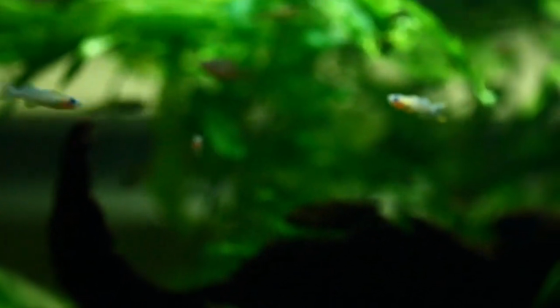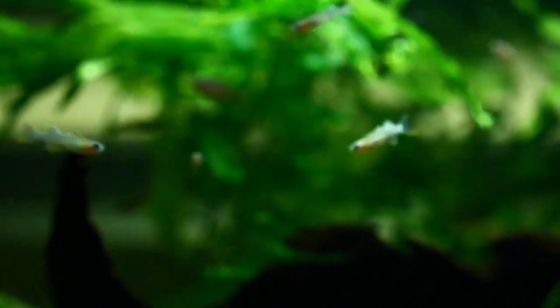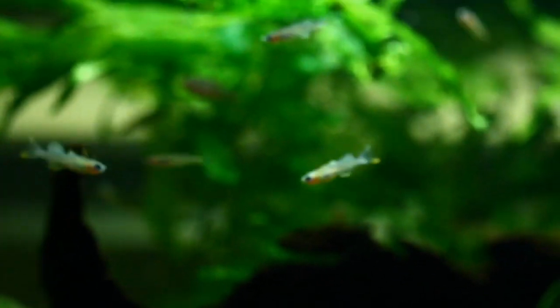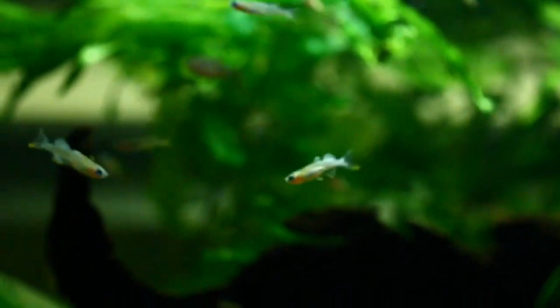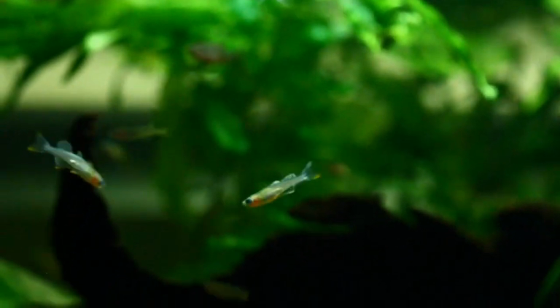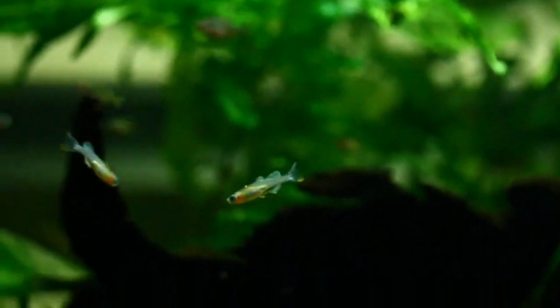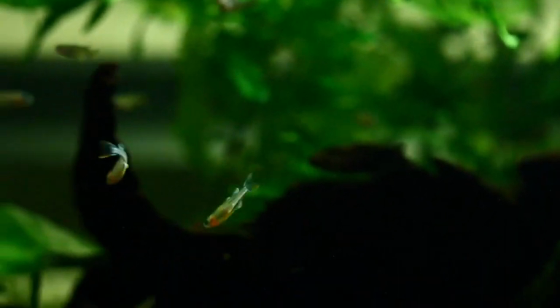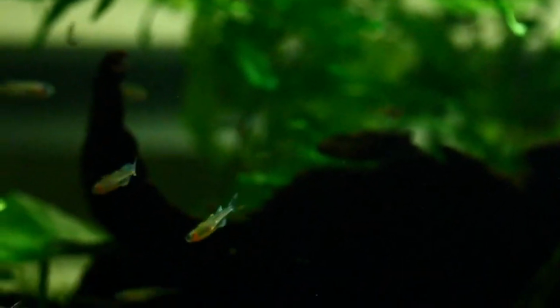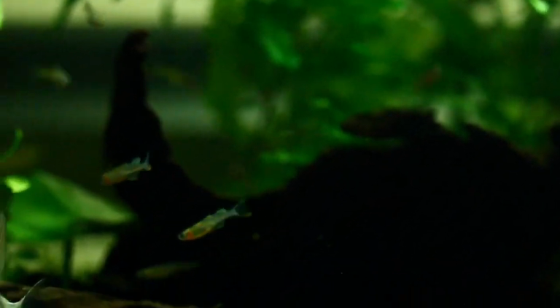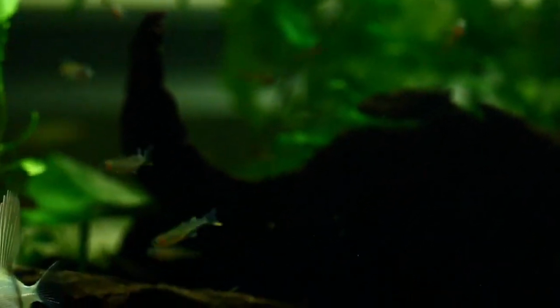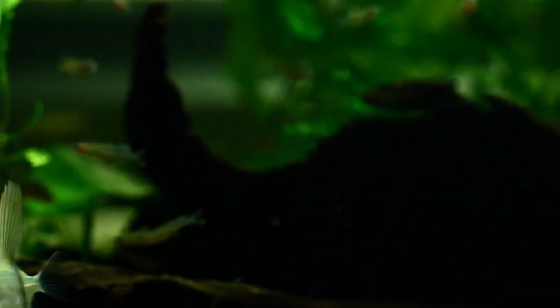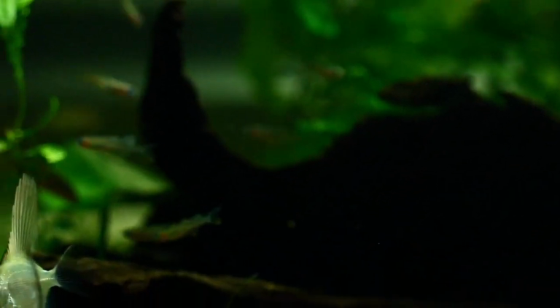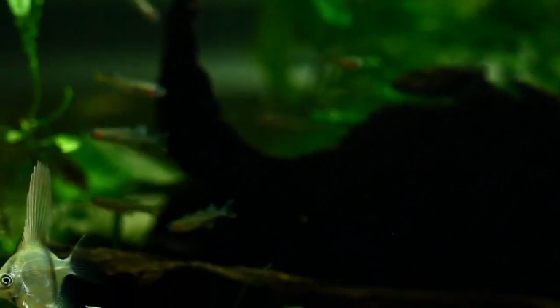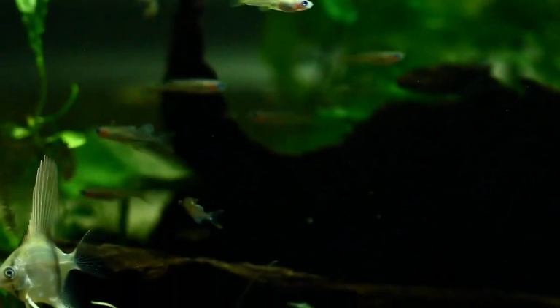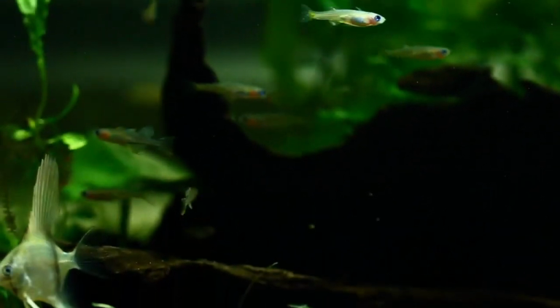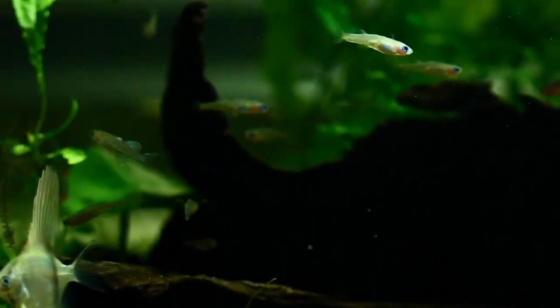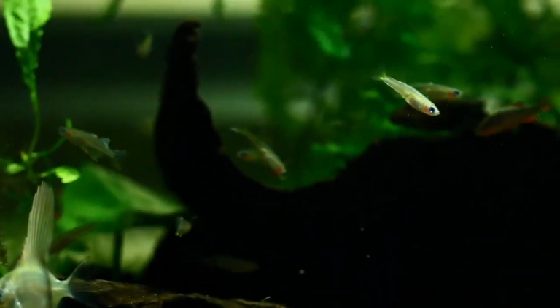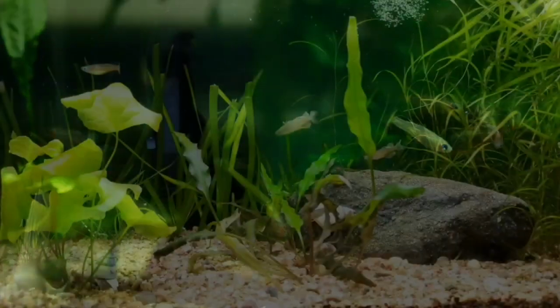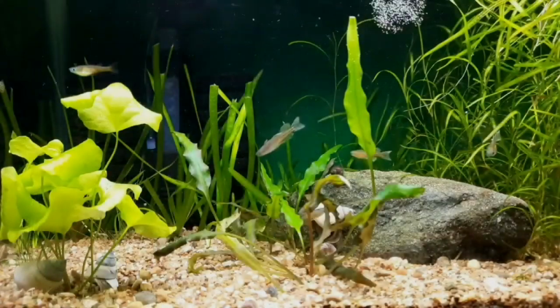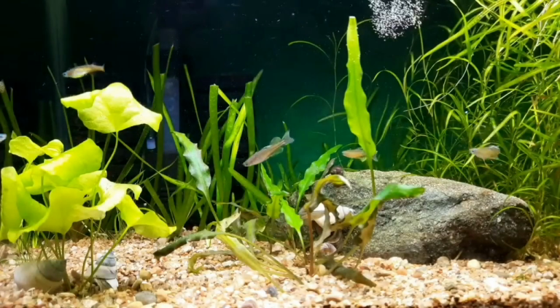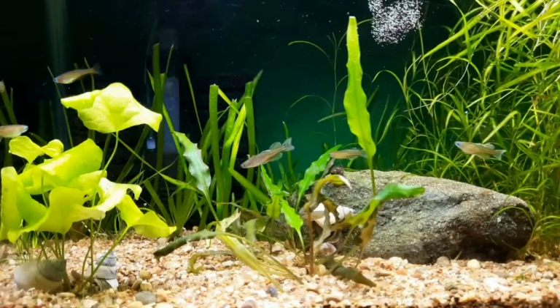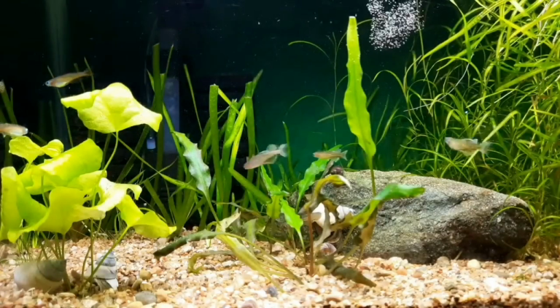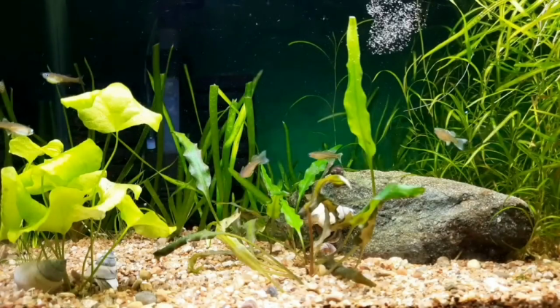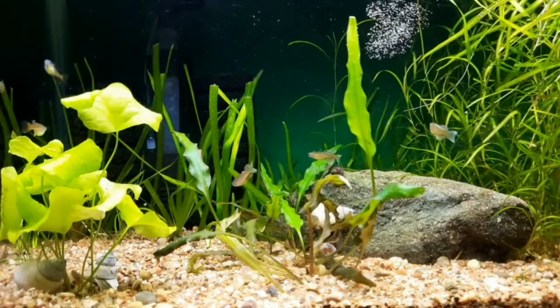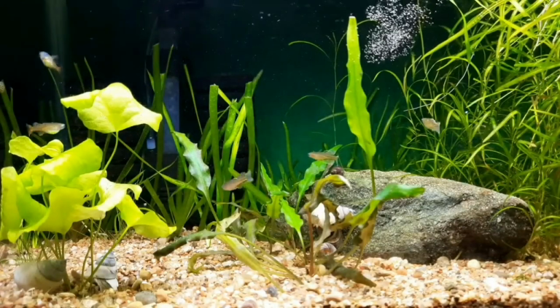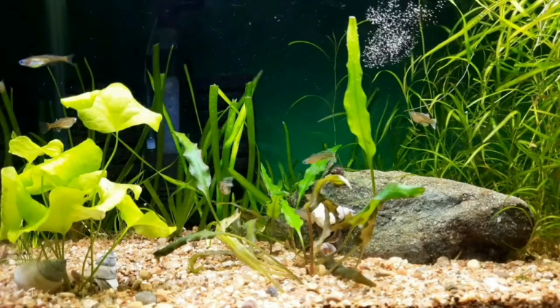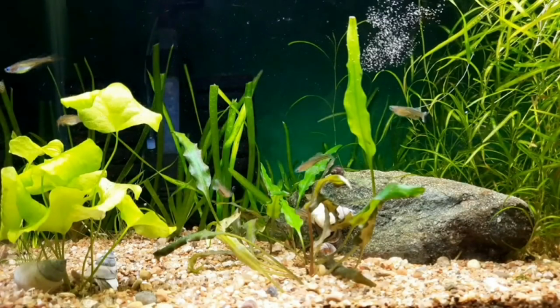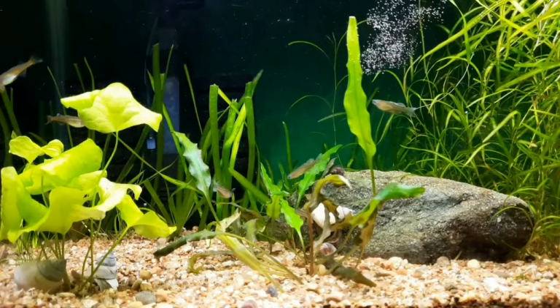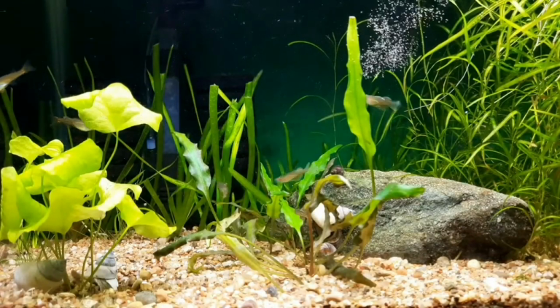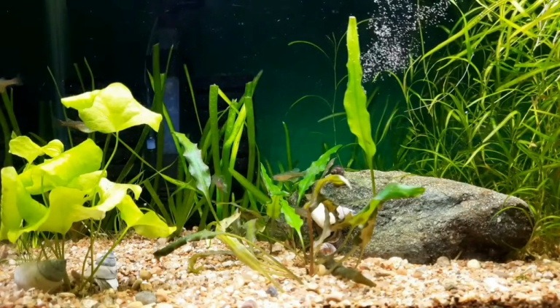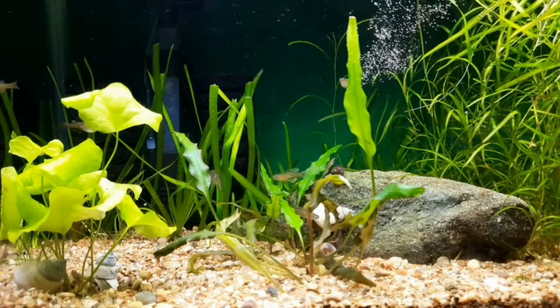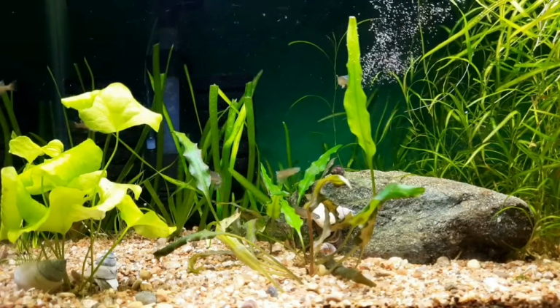Black water is also very beautiful. If you want to note the suitable water condition for the fish, it is soft acidic water.